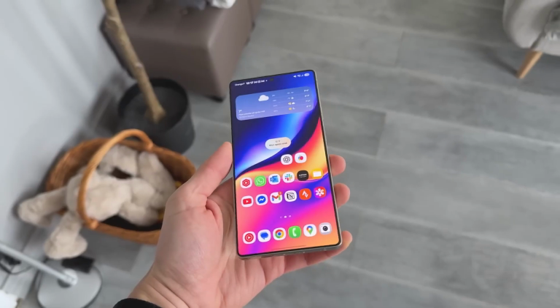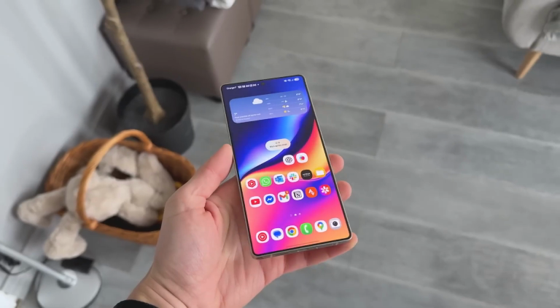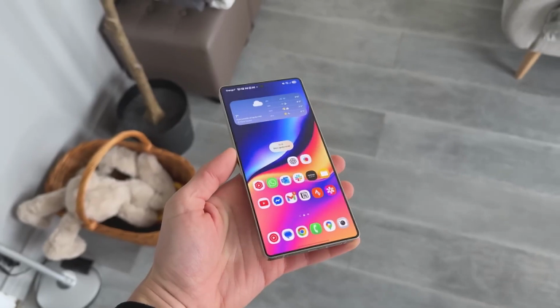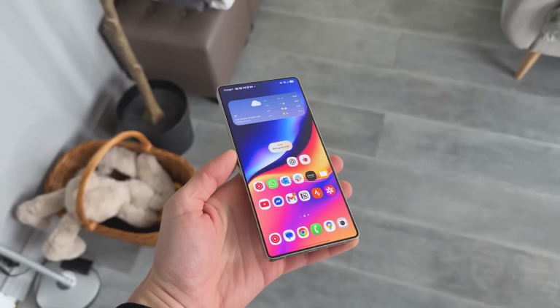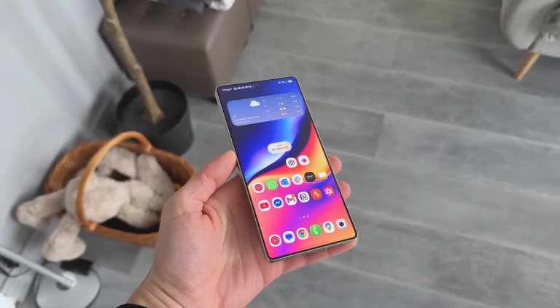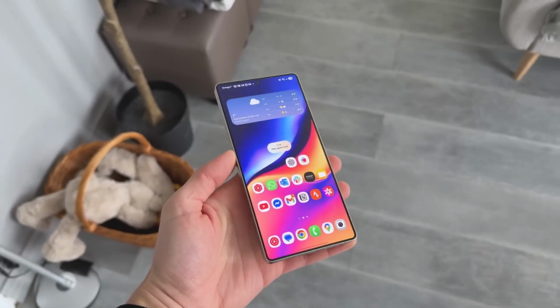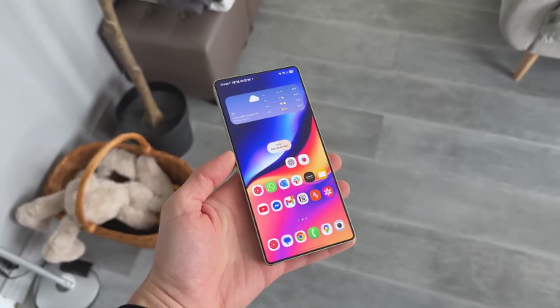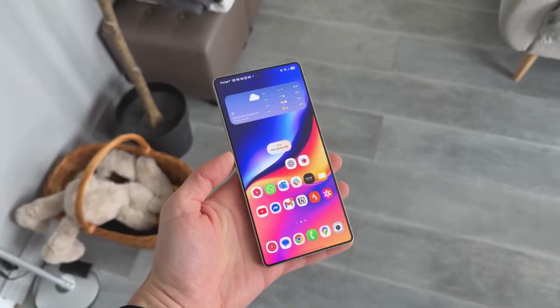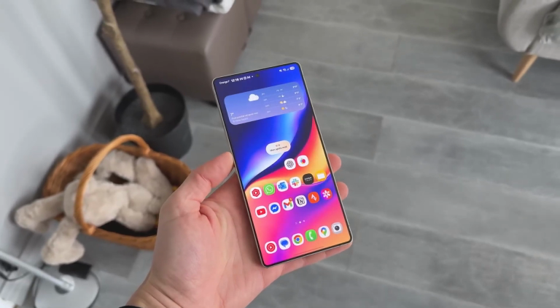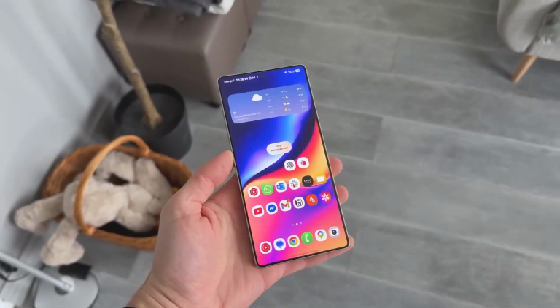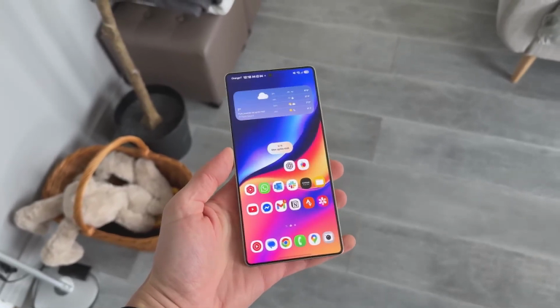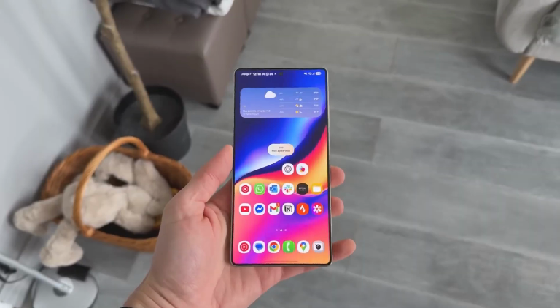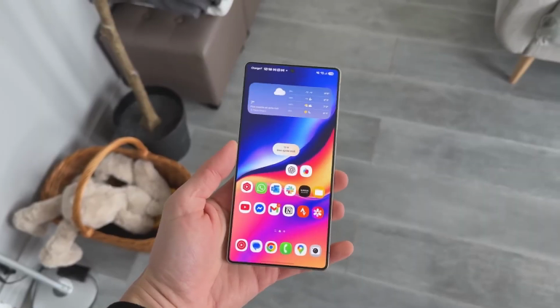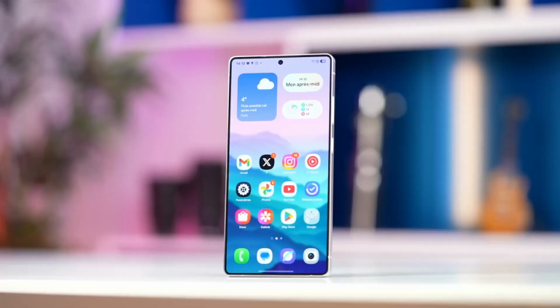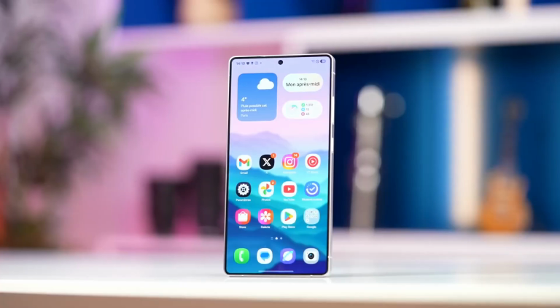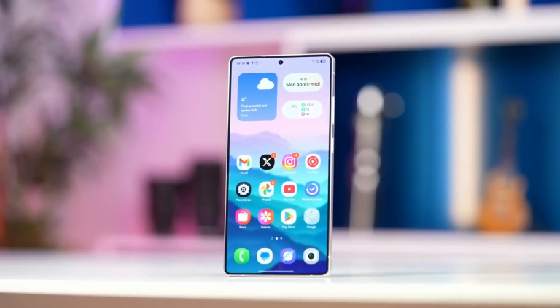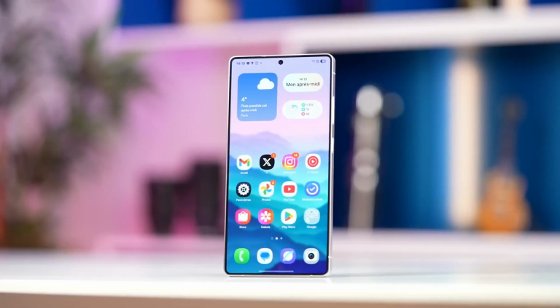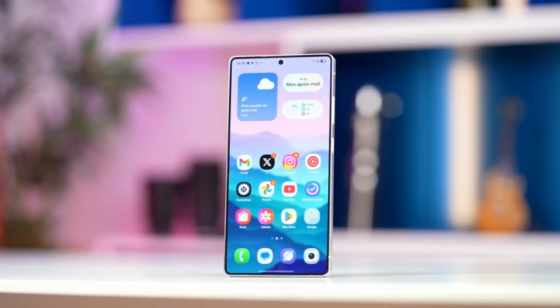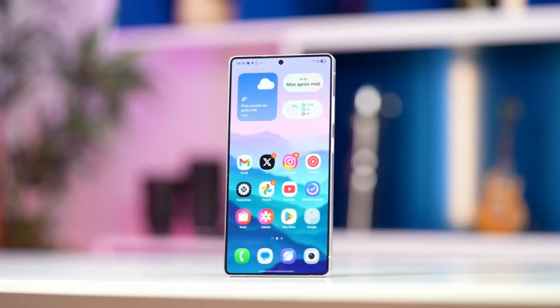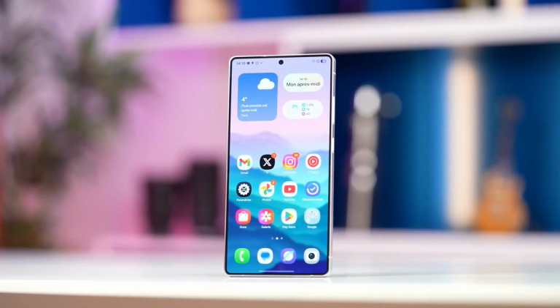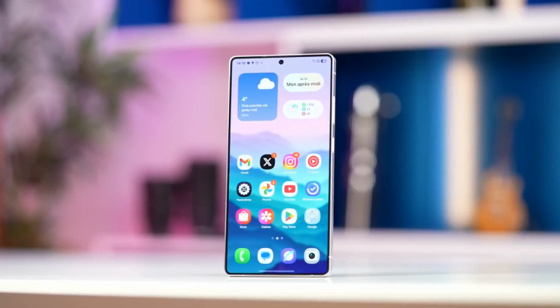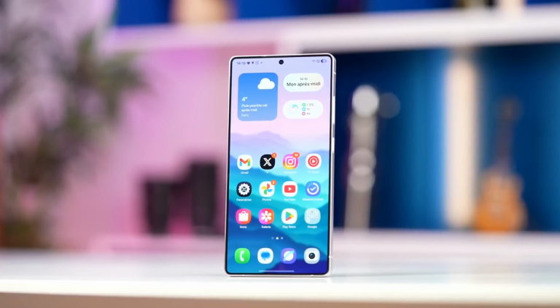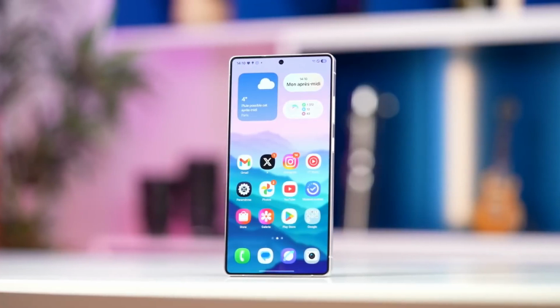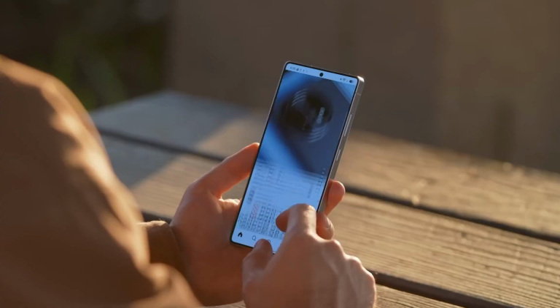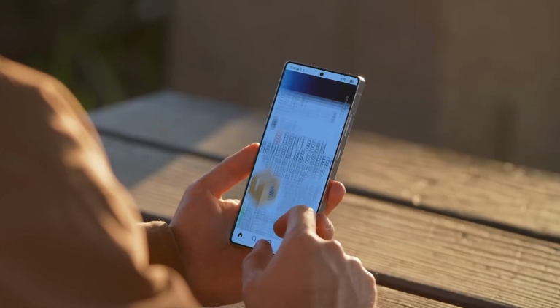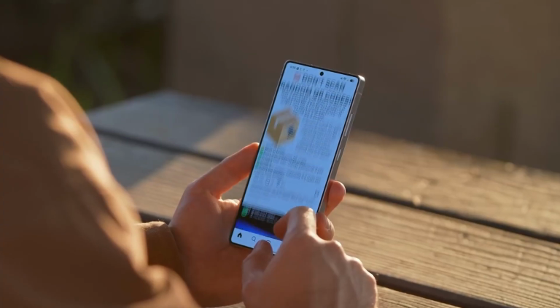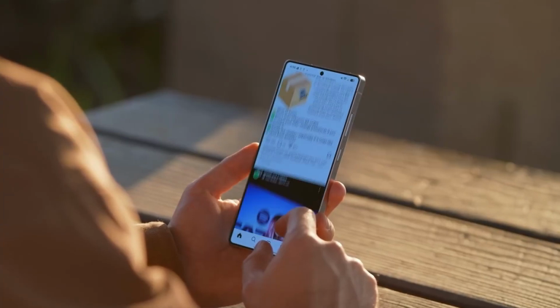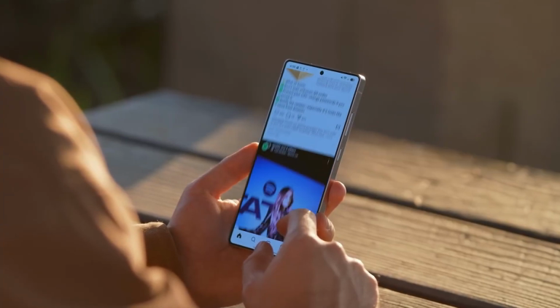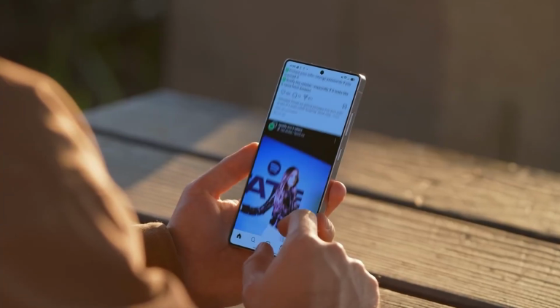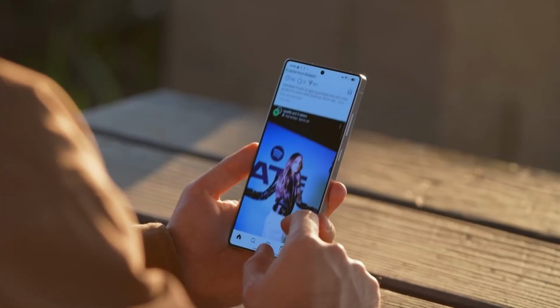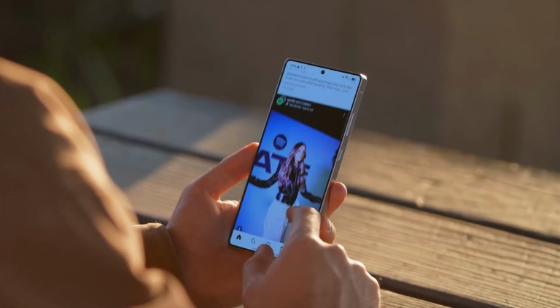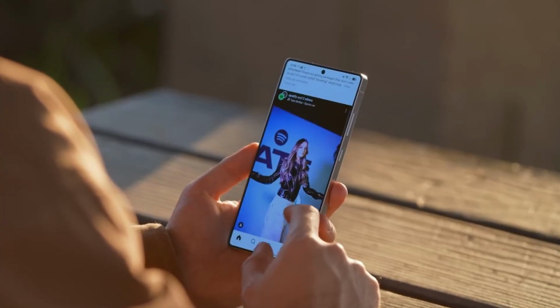The entire interface has been rebuilt with a simple idea: your phone should think like you, feel like you, and adapt to you in real time.